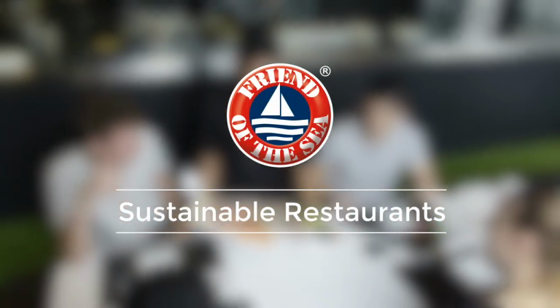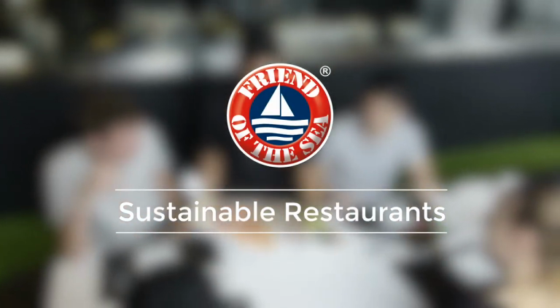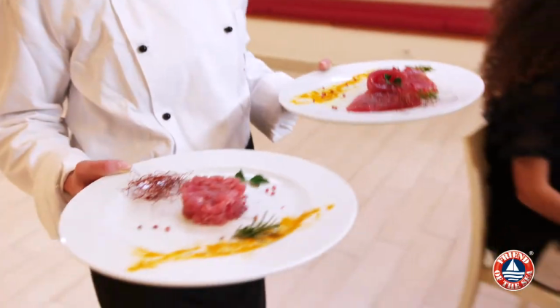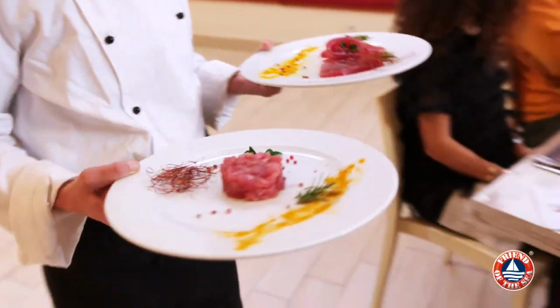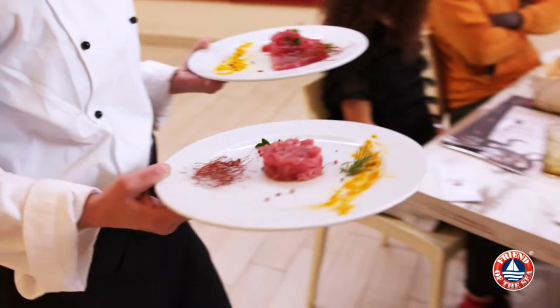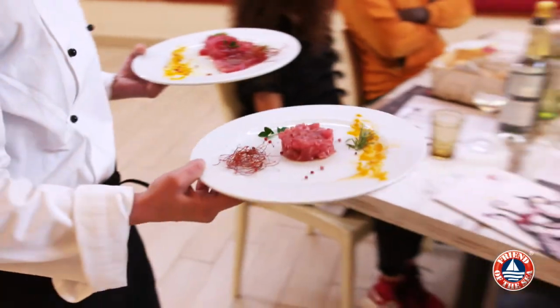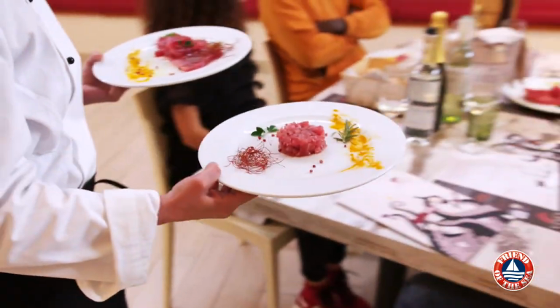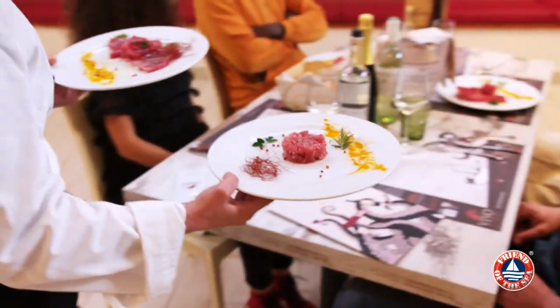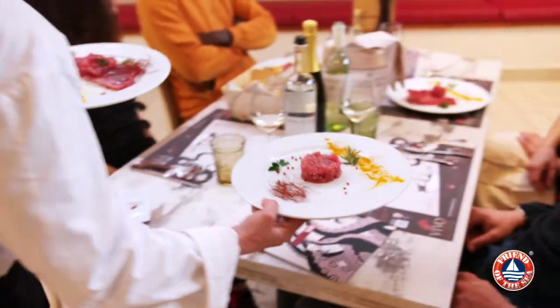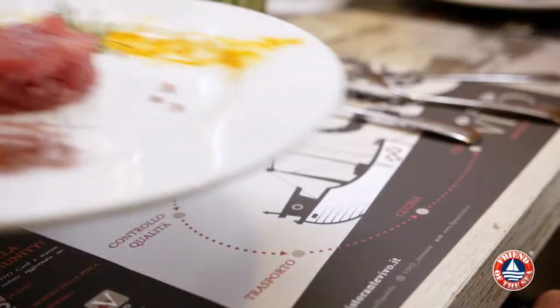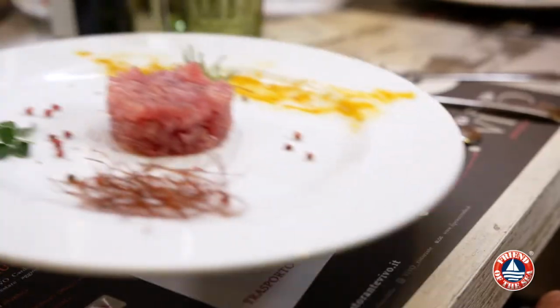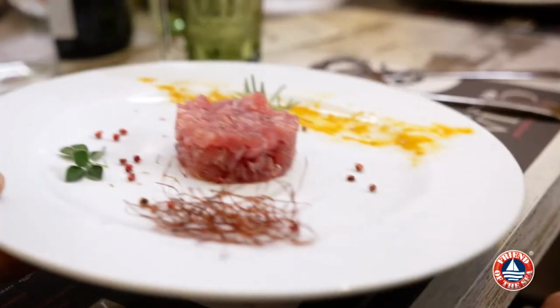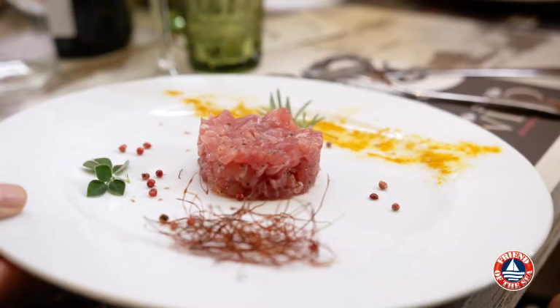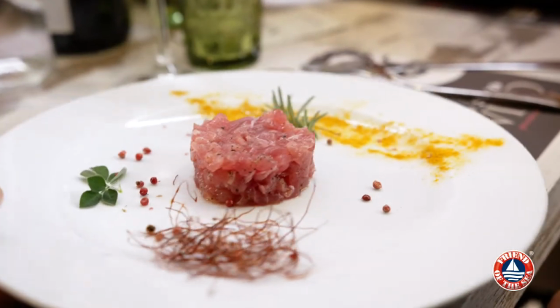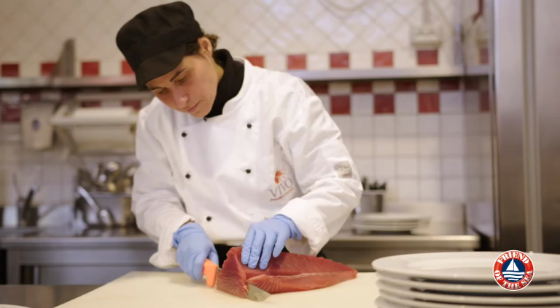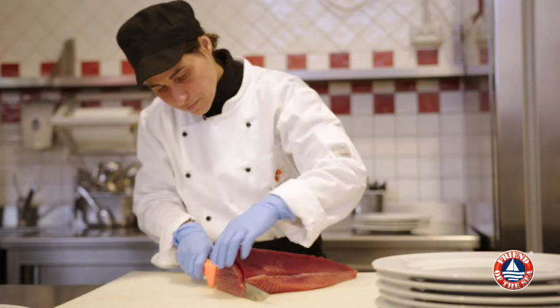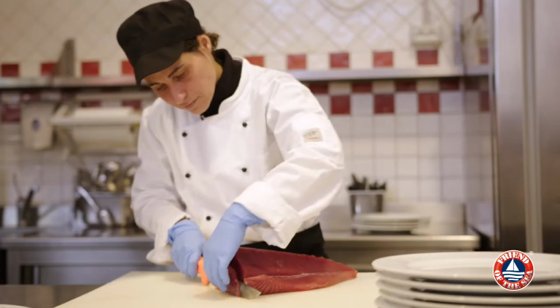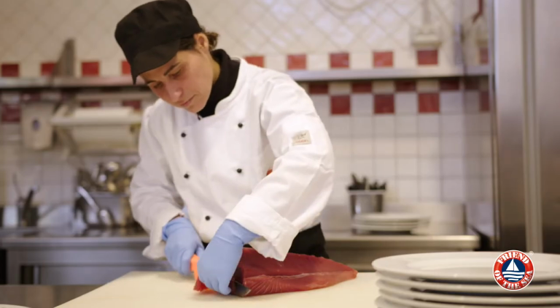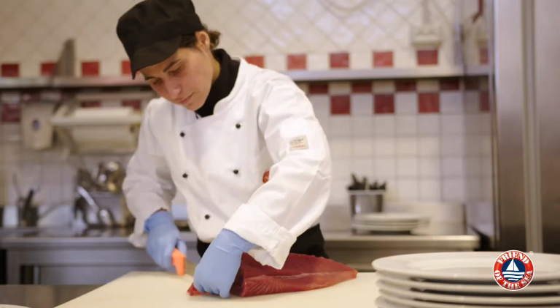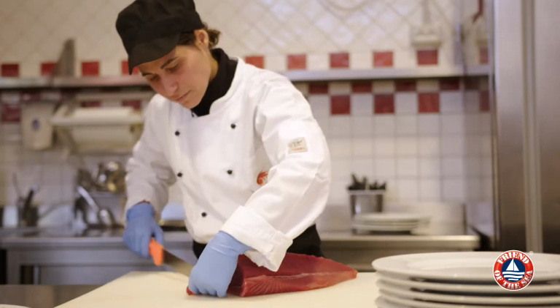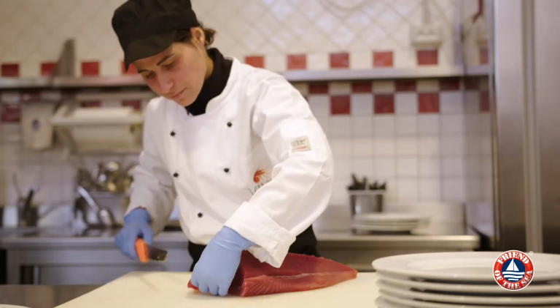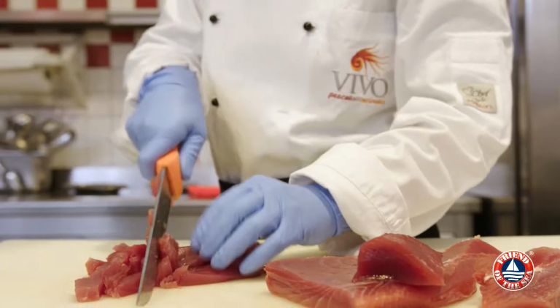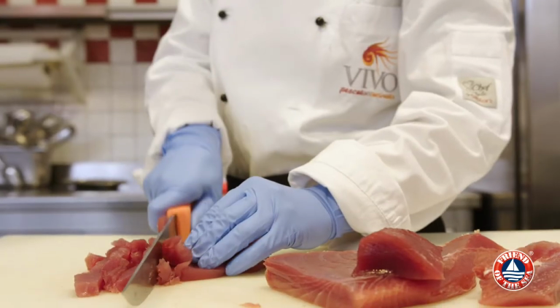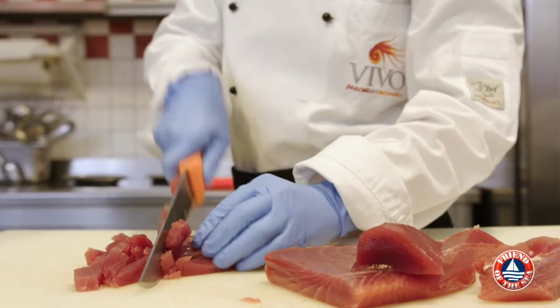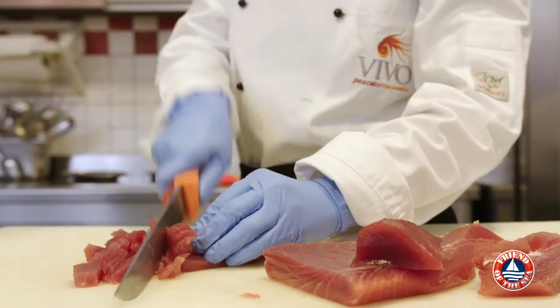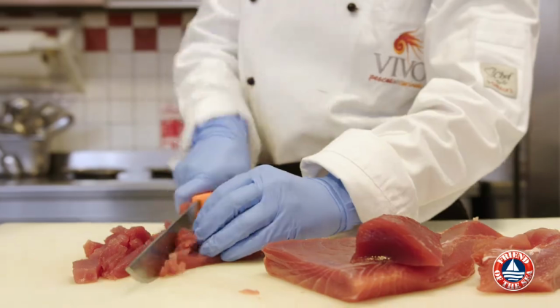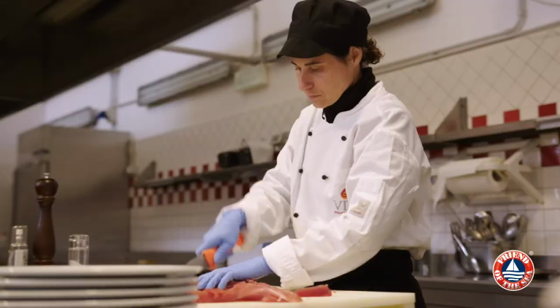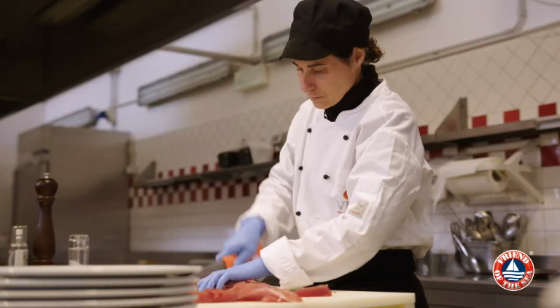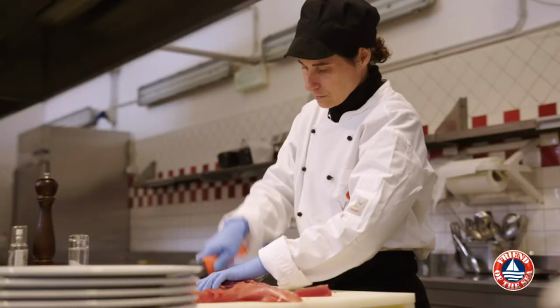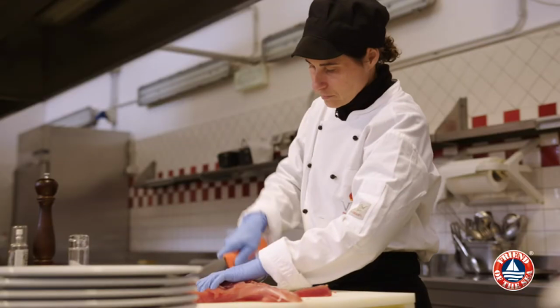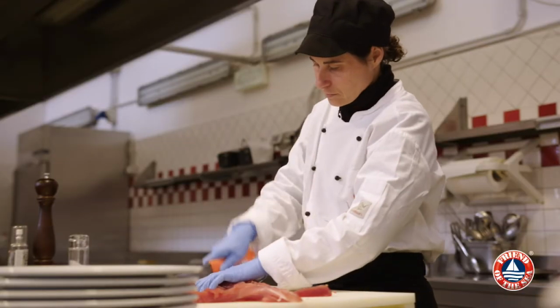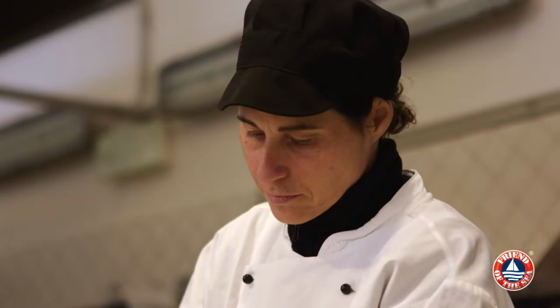Have you ever wondered where our food comes from? If seafood was fished or farmed respecting the environment, crews and workers?